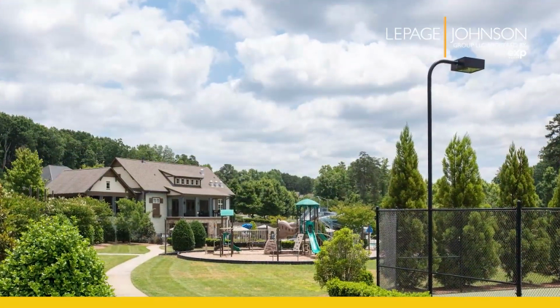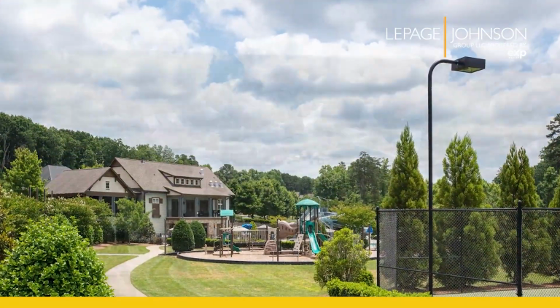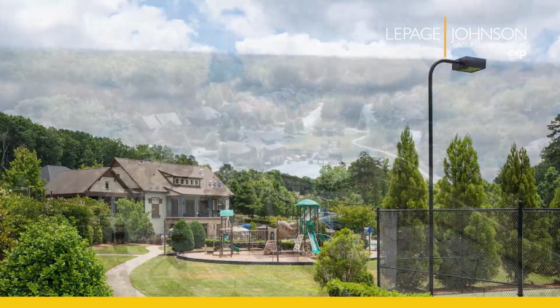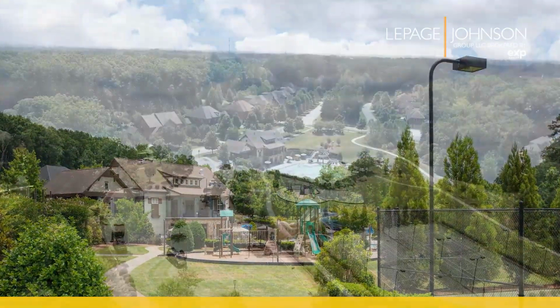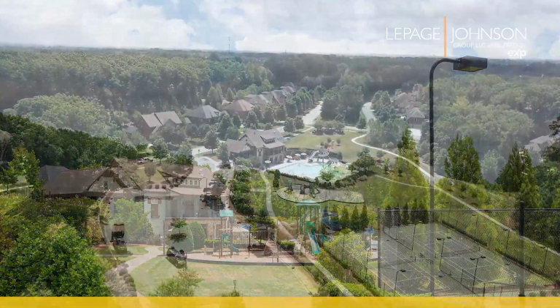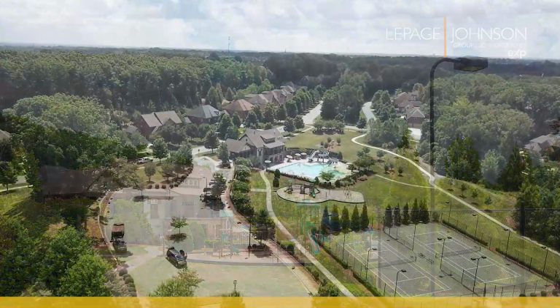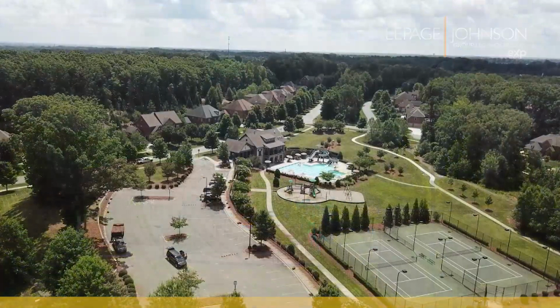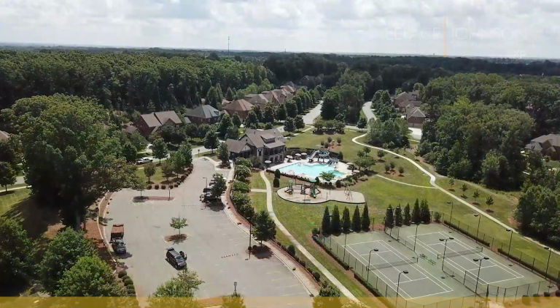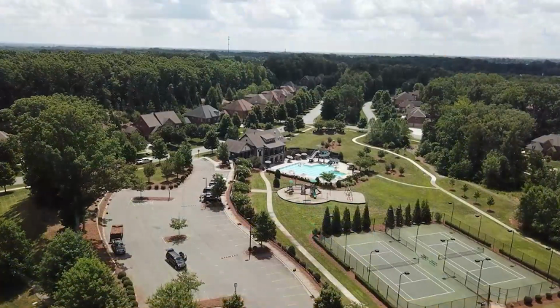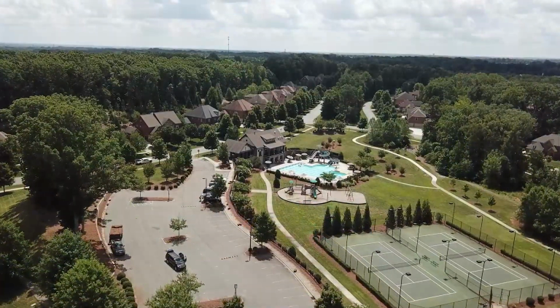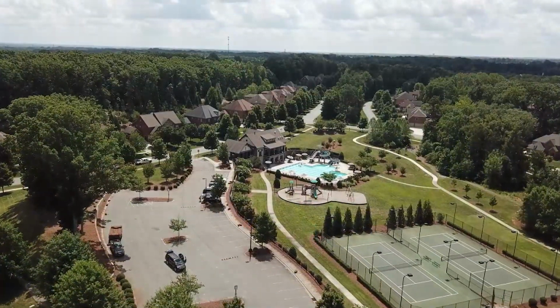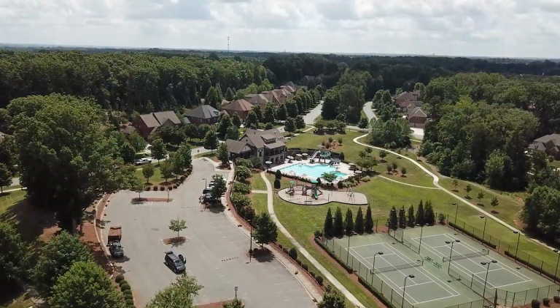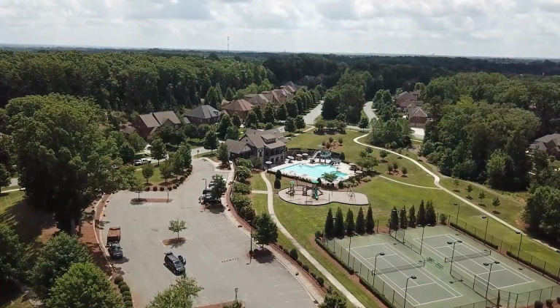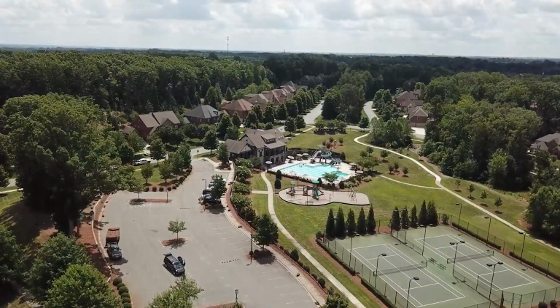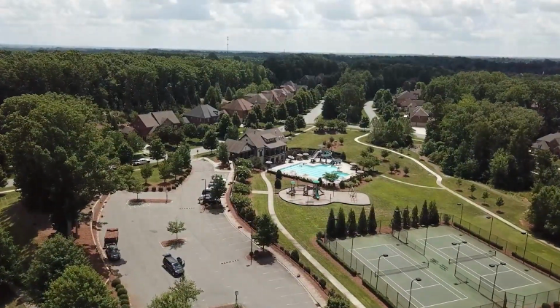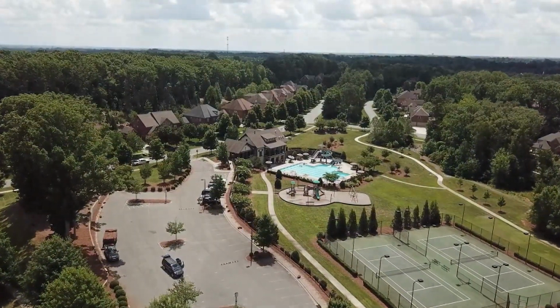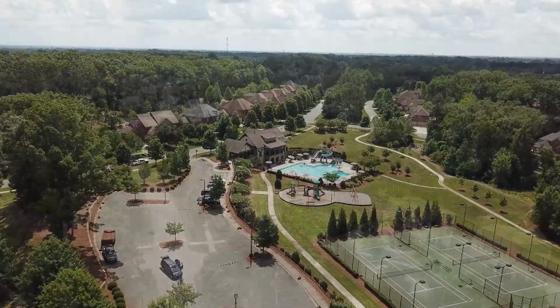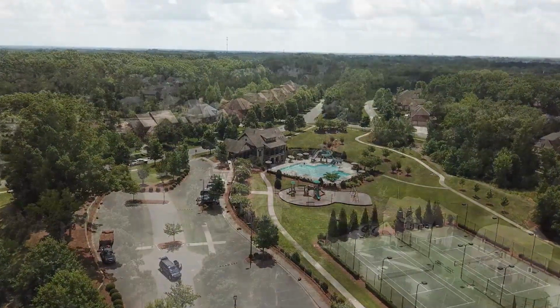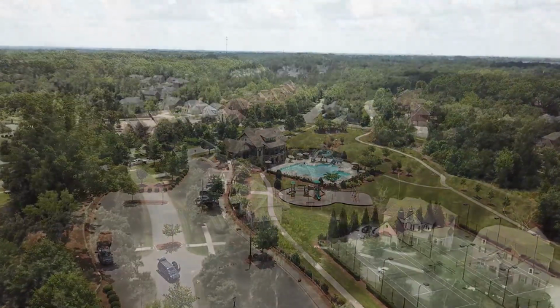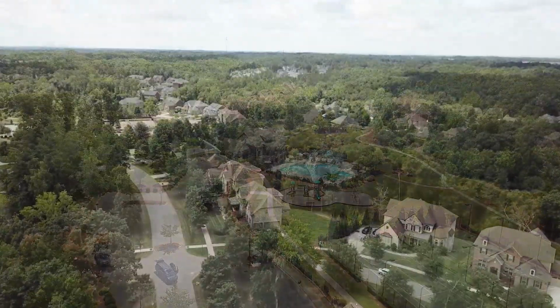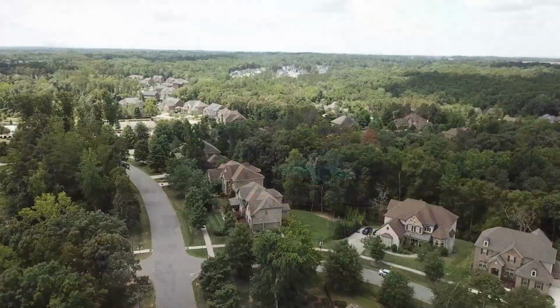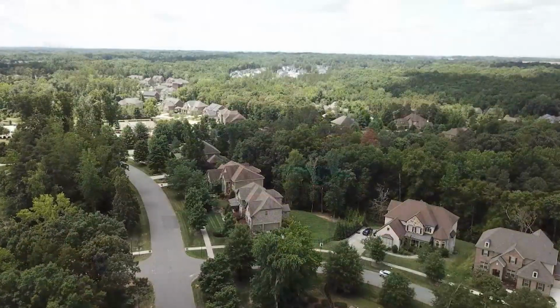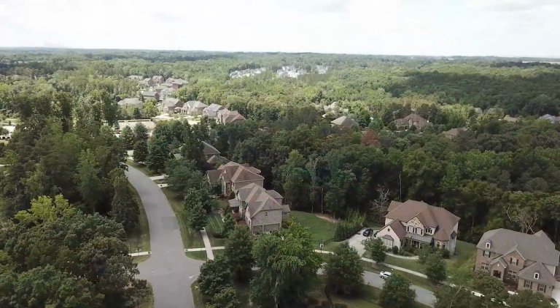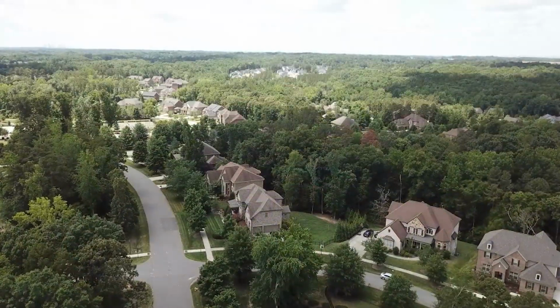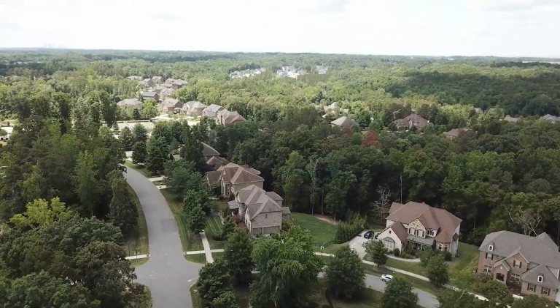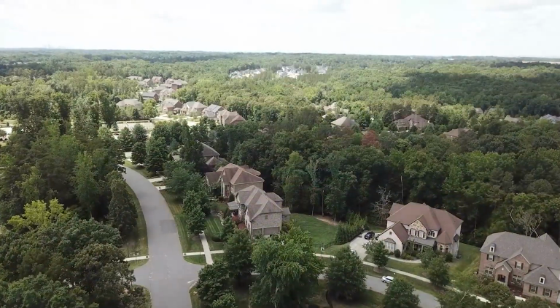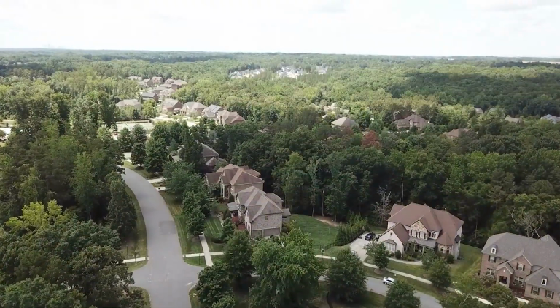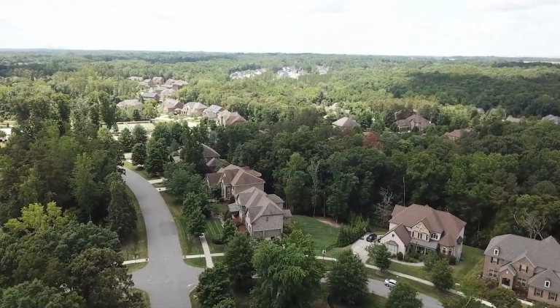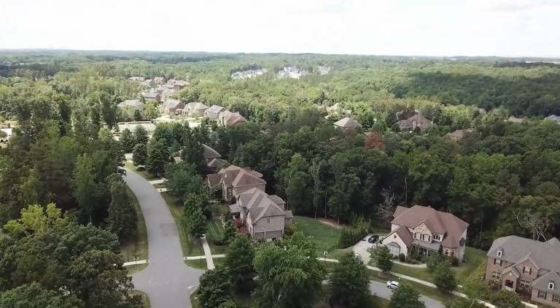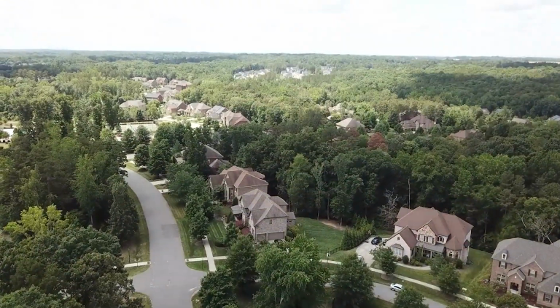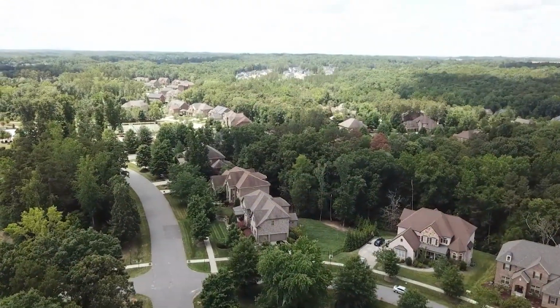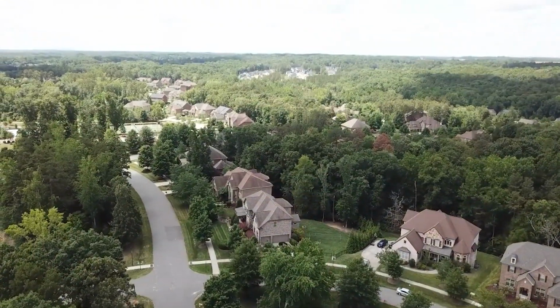Olmstead is literally just a few minutes from highway access, shopping, and restaurants.